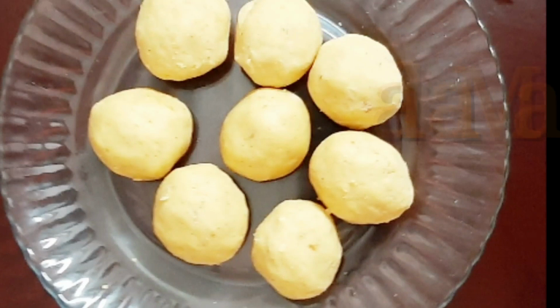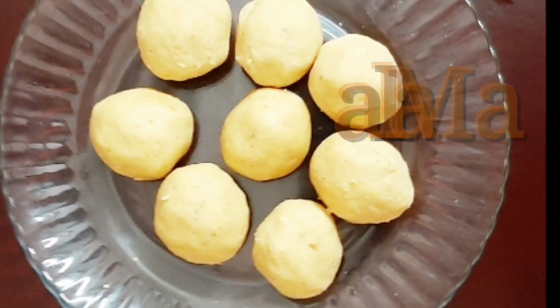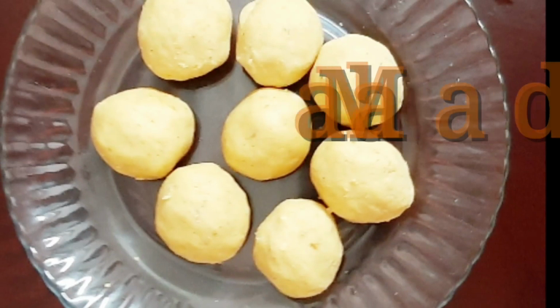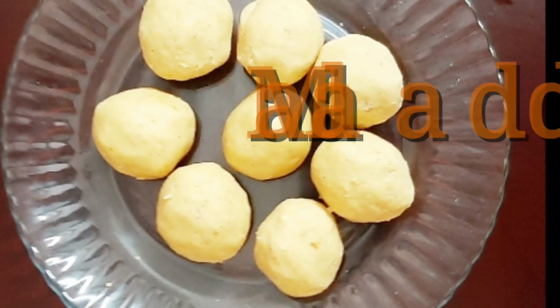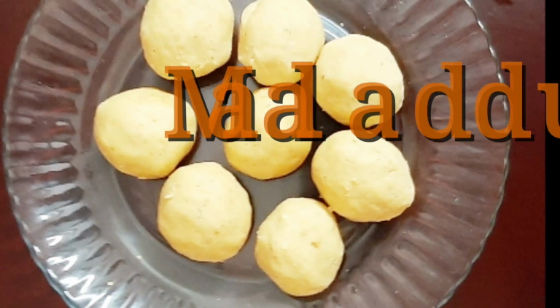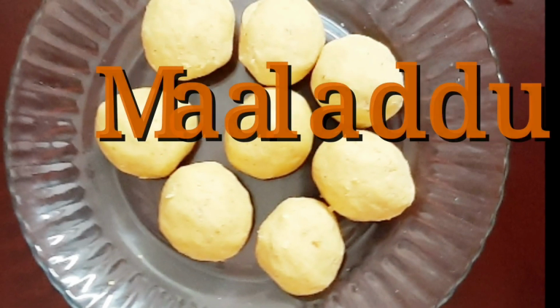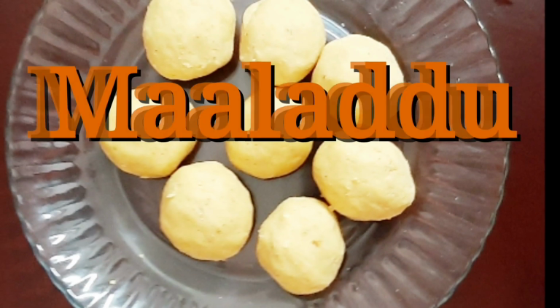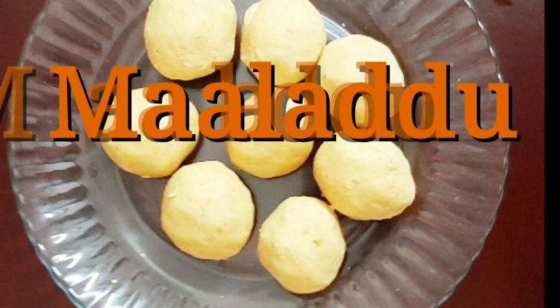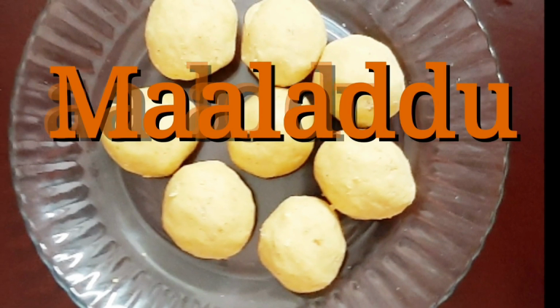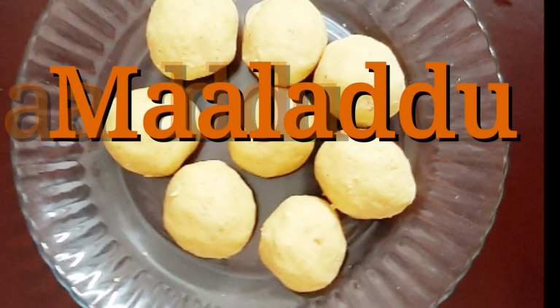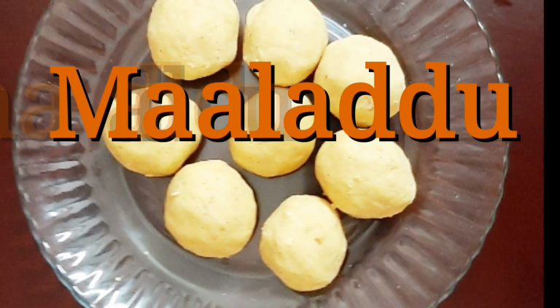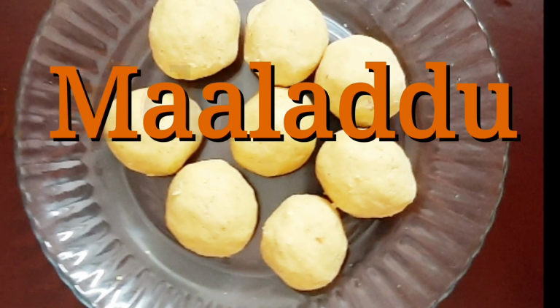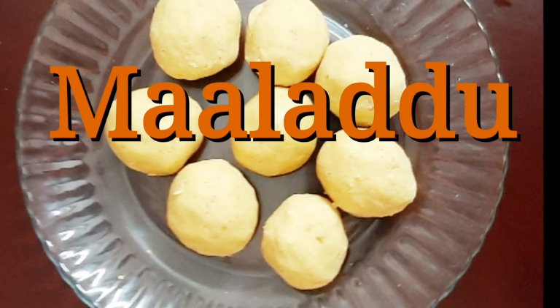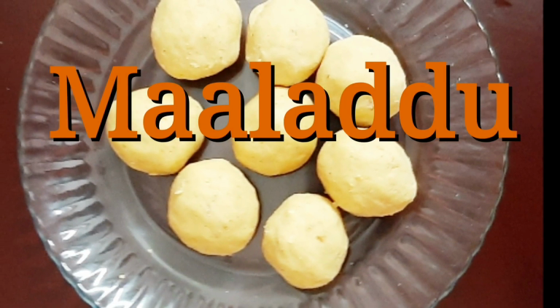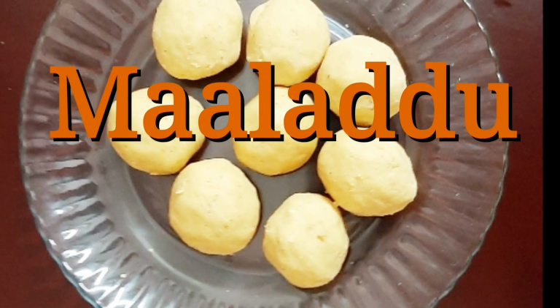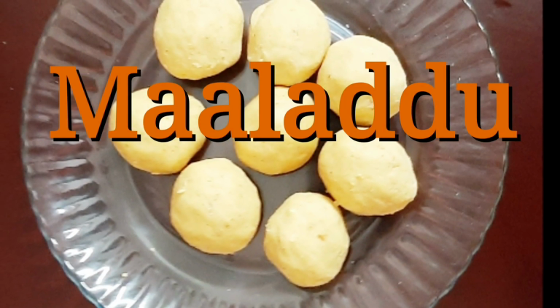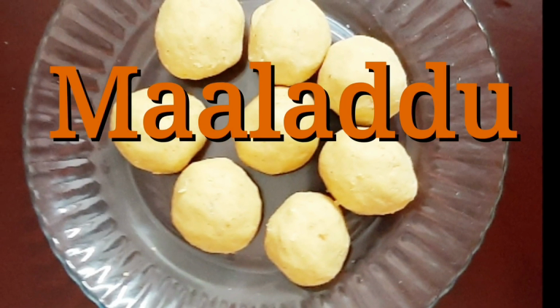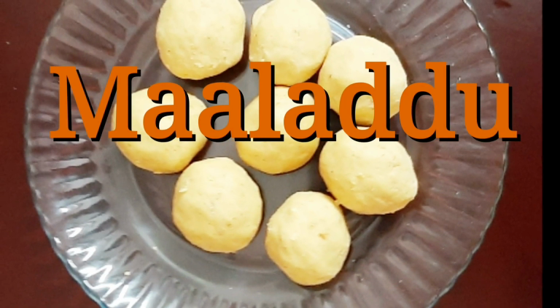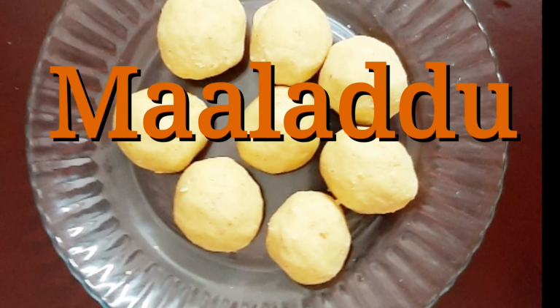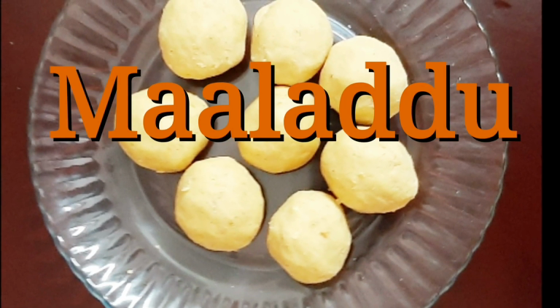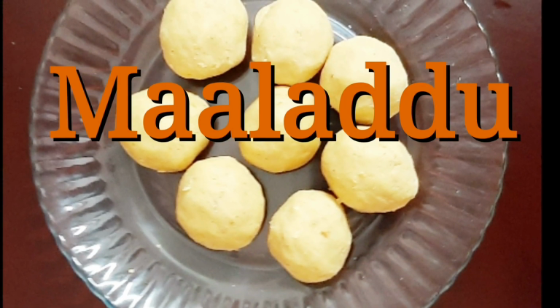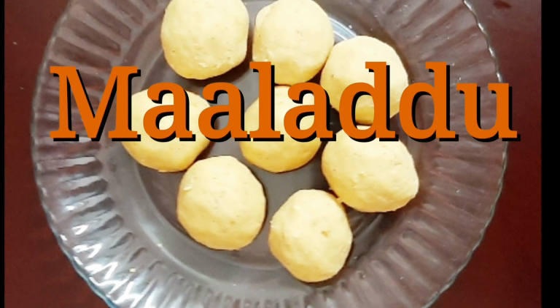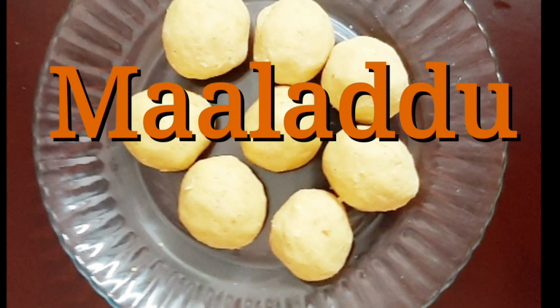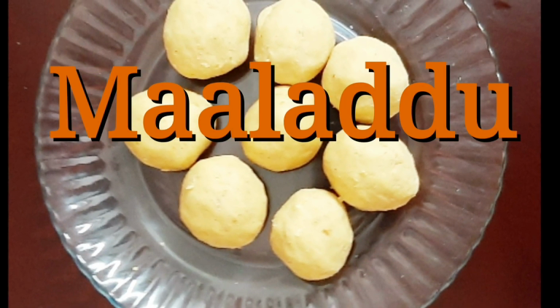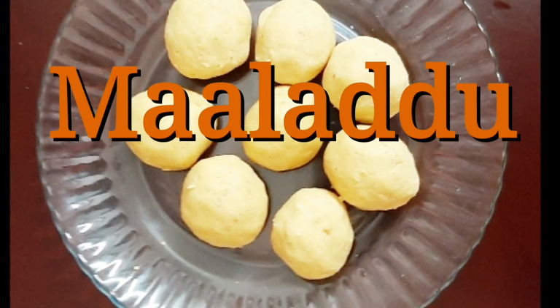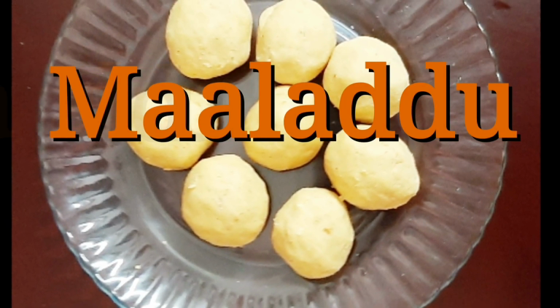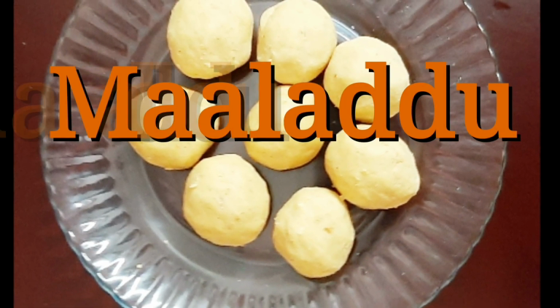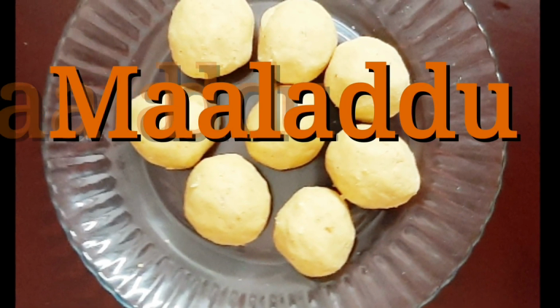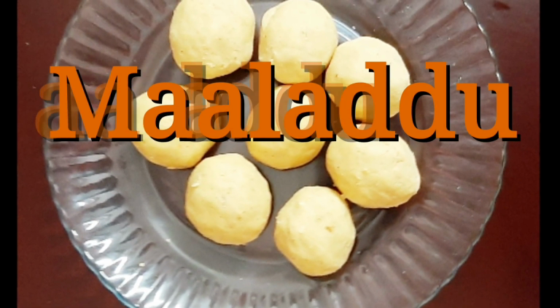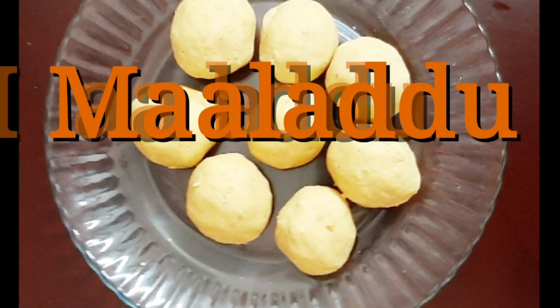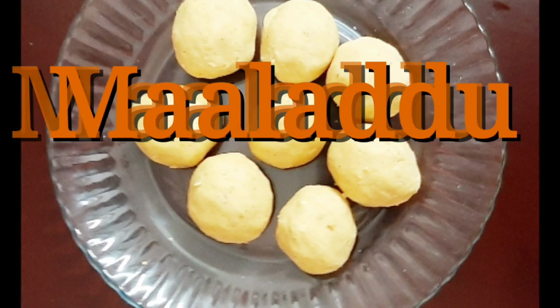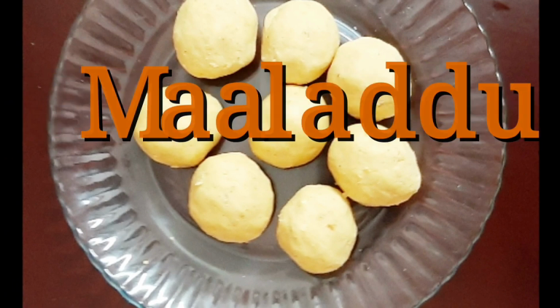Hi friends, here is the taste of Maladu or Roasted Gram Ladu.